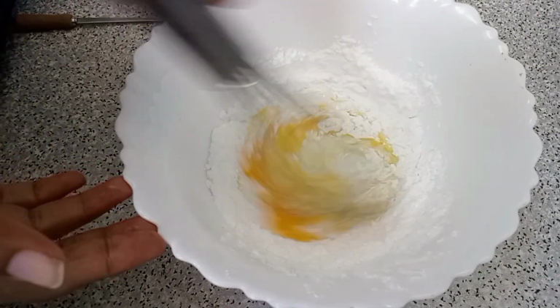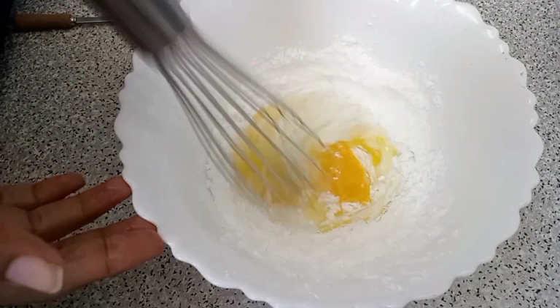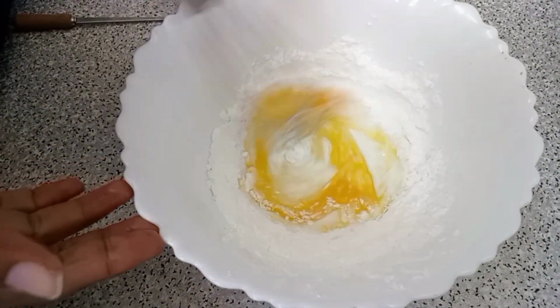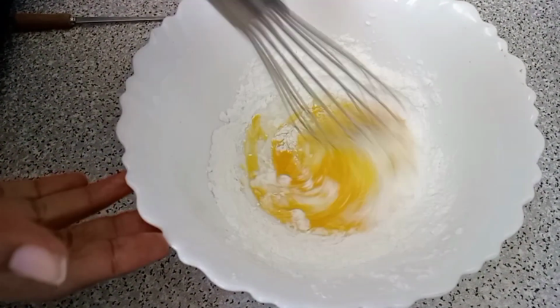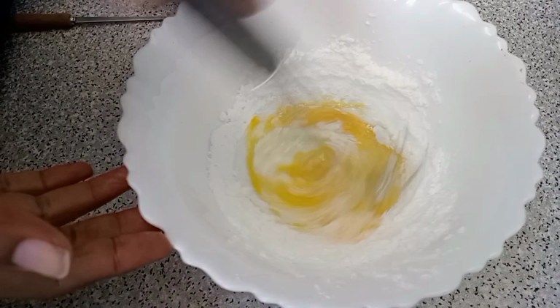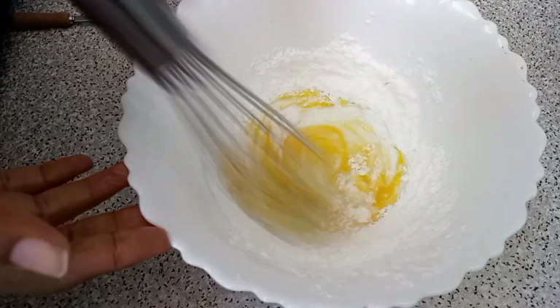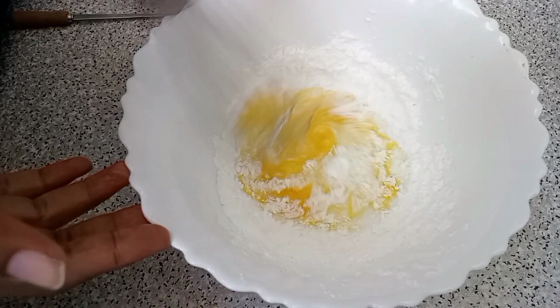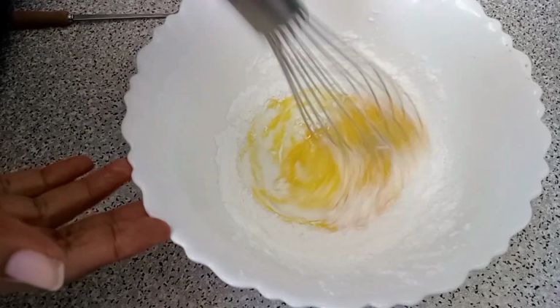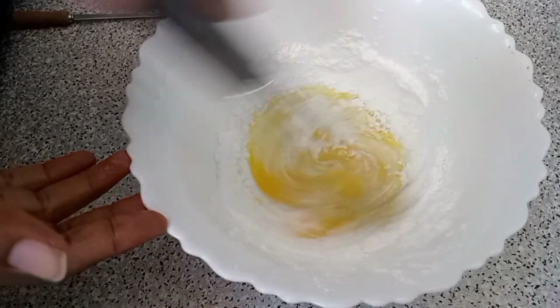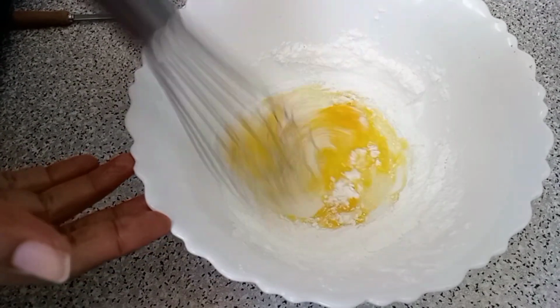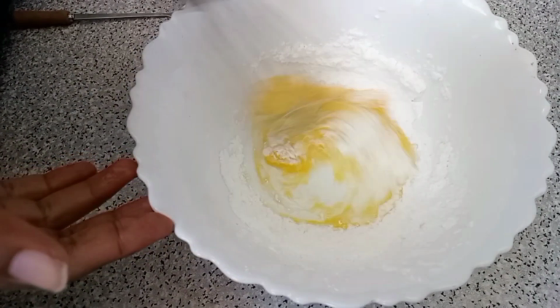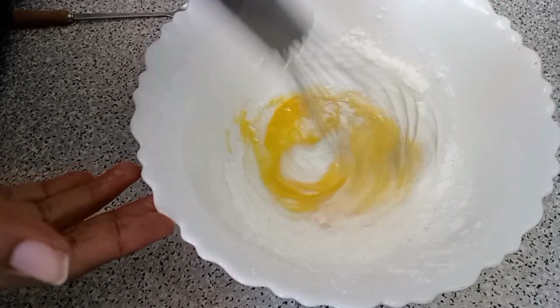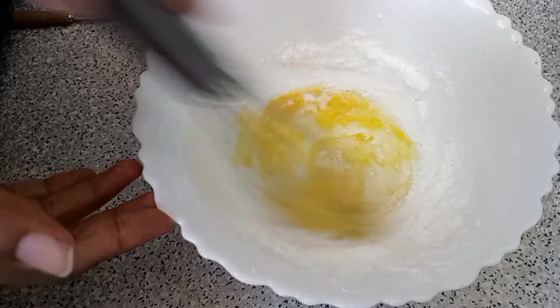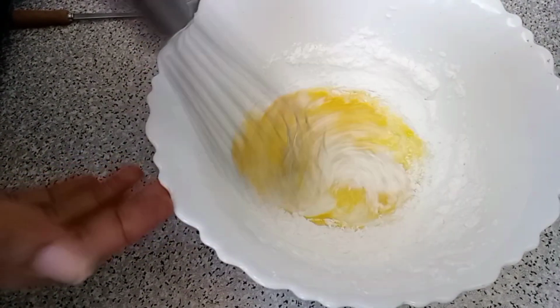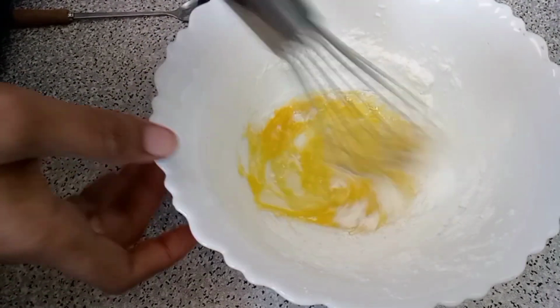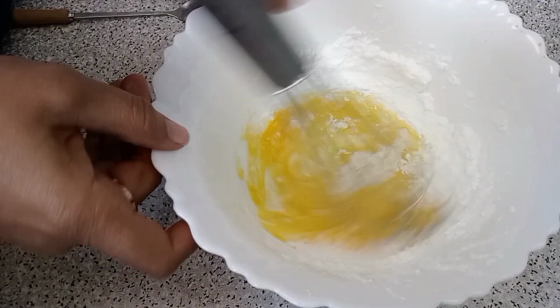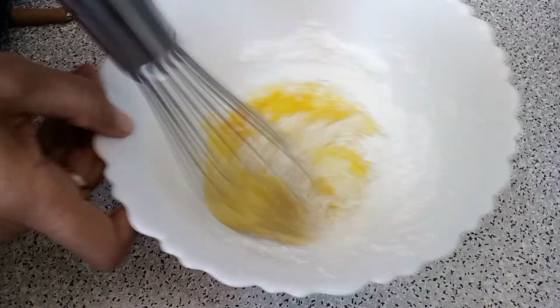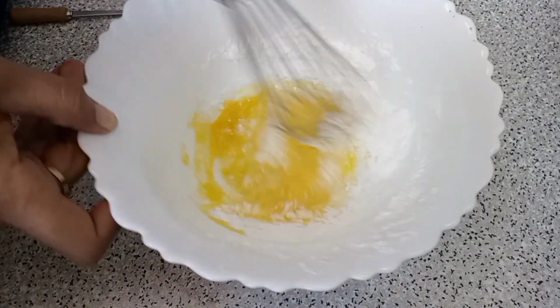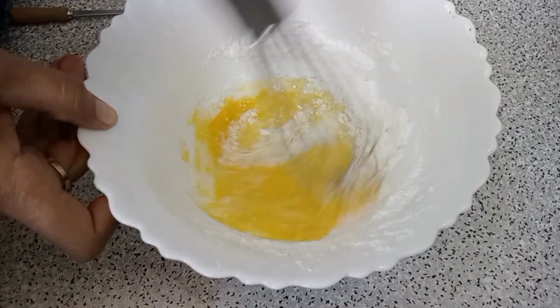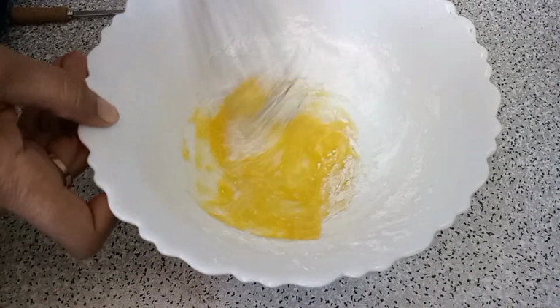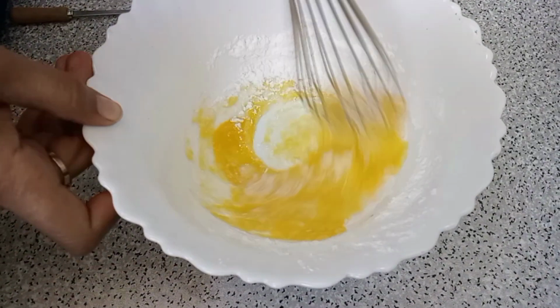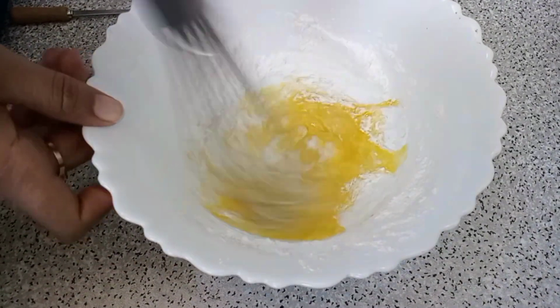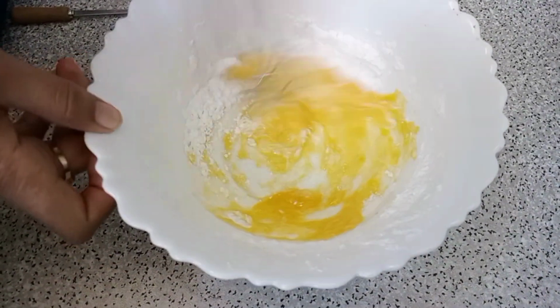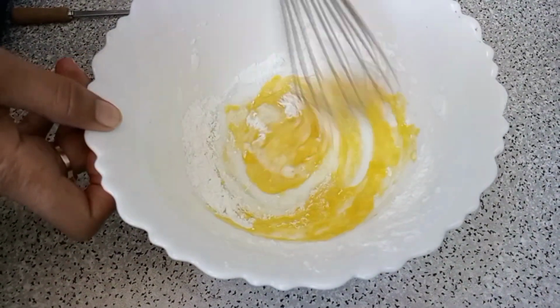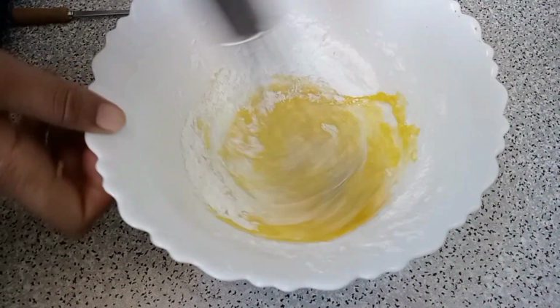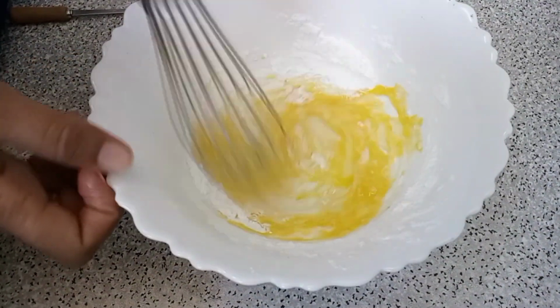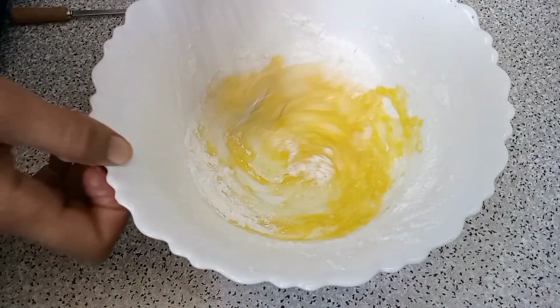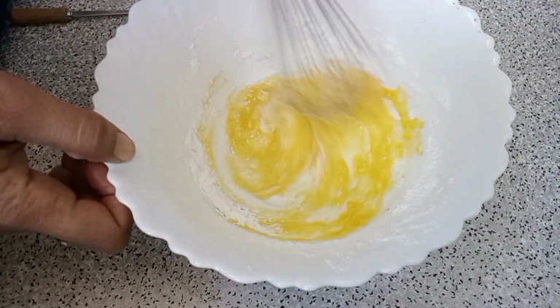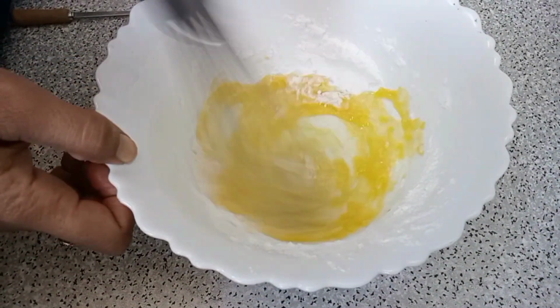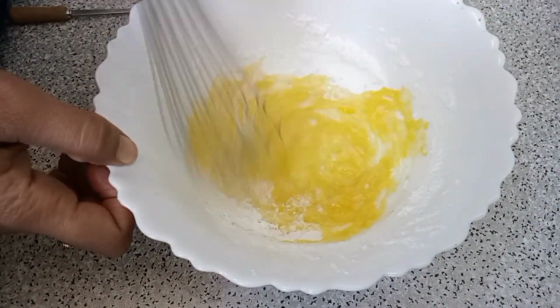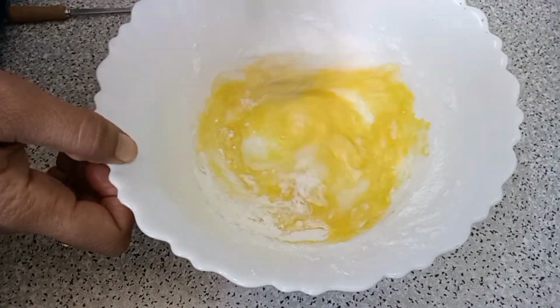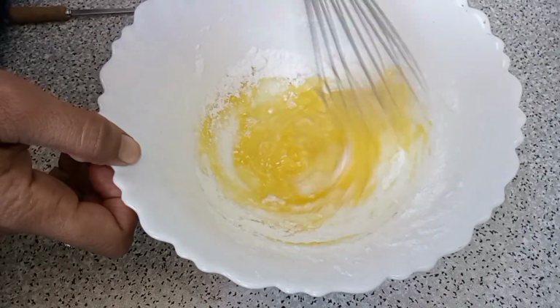One egg in the bowl, then mix it well. Now mix it well and put the batter together.